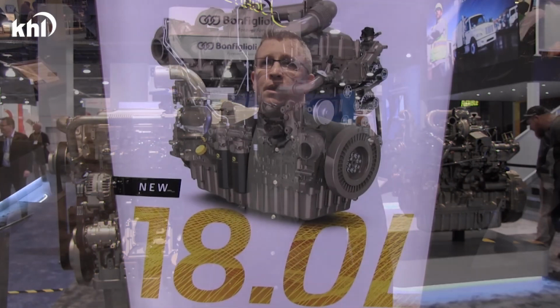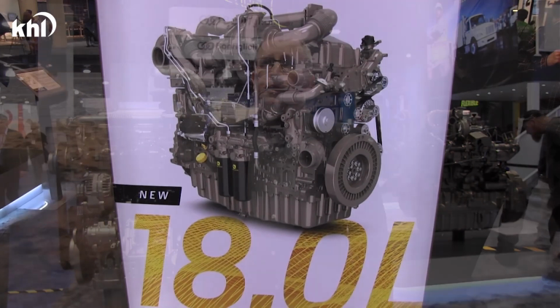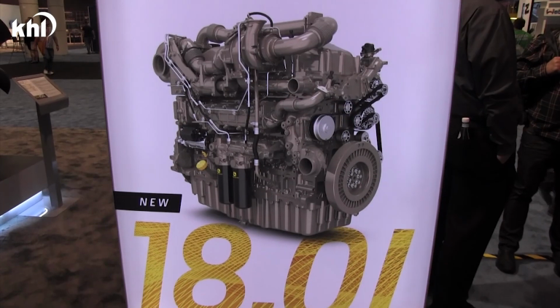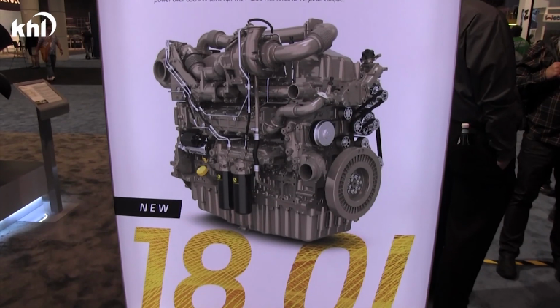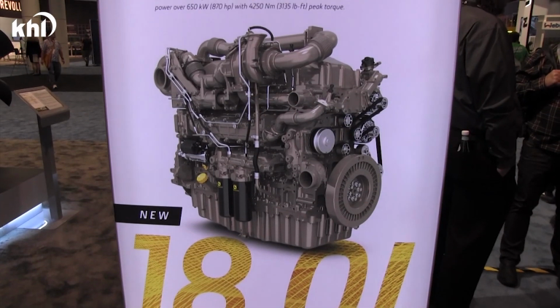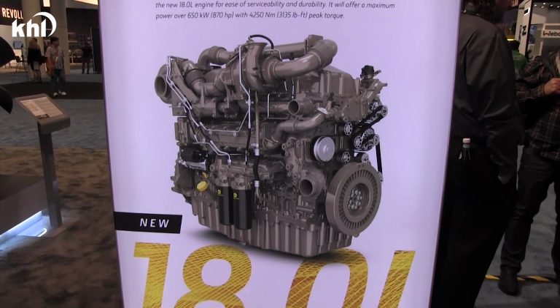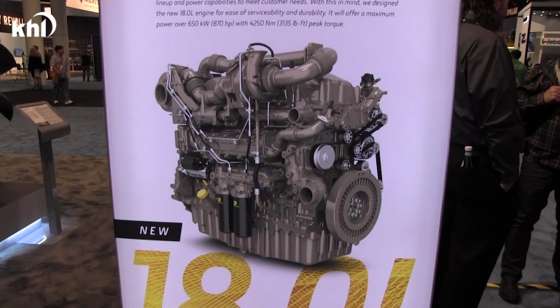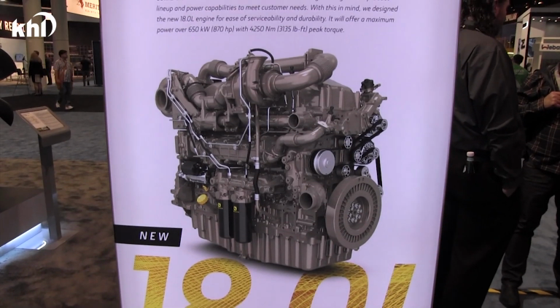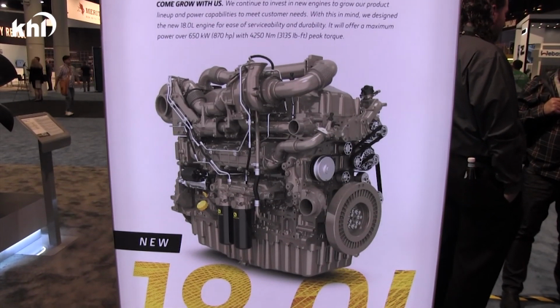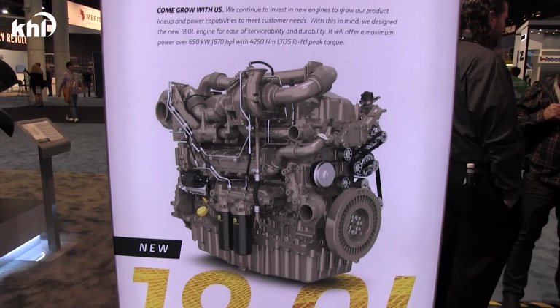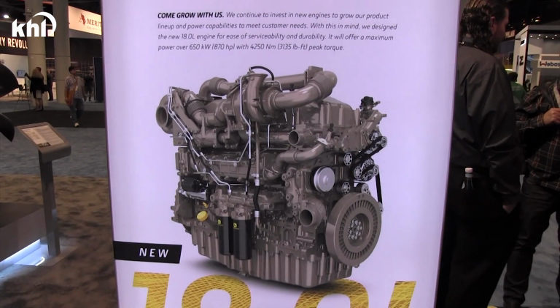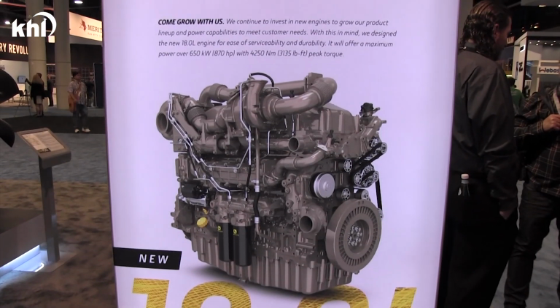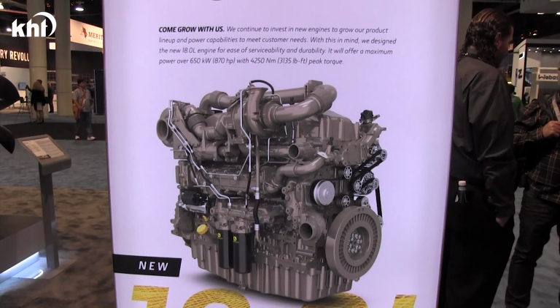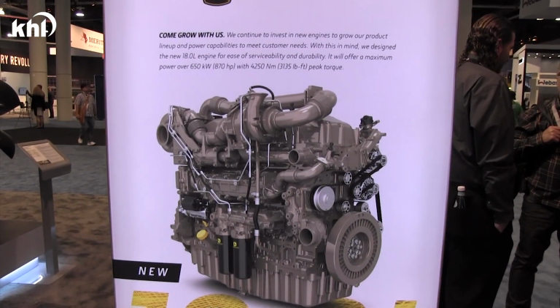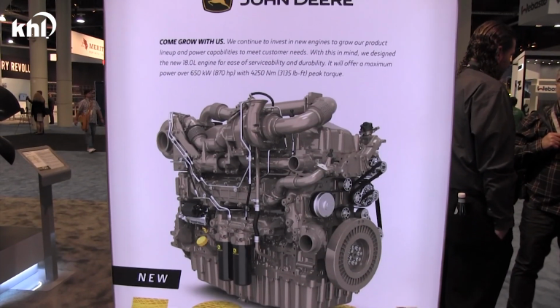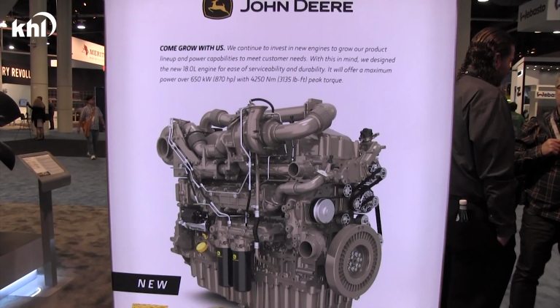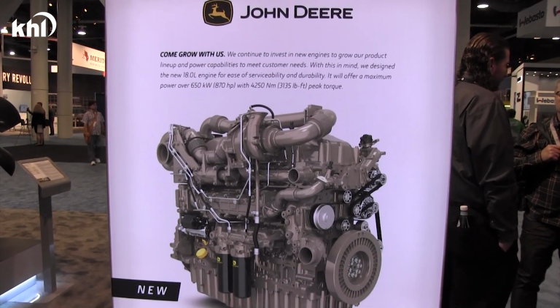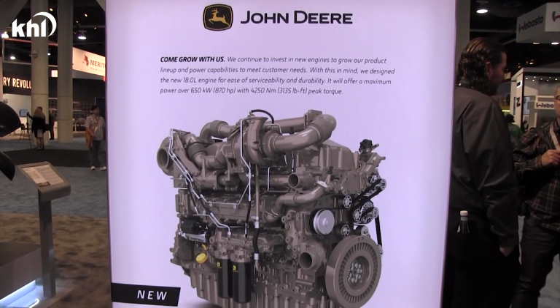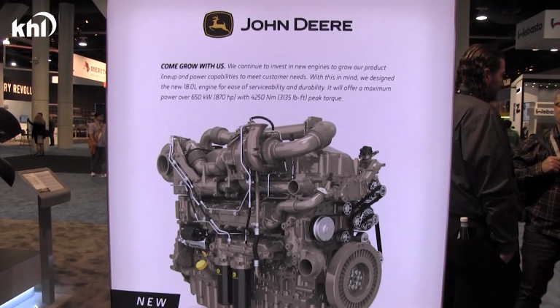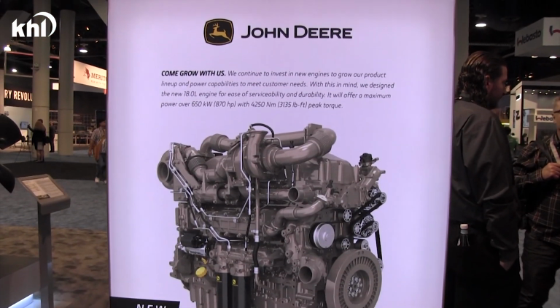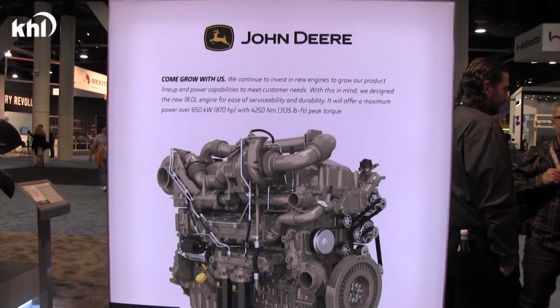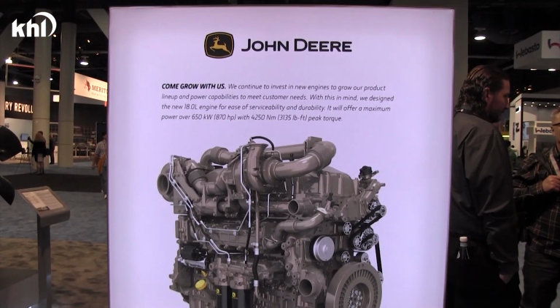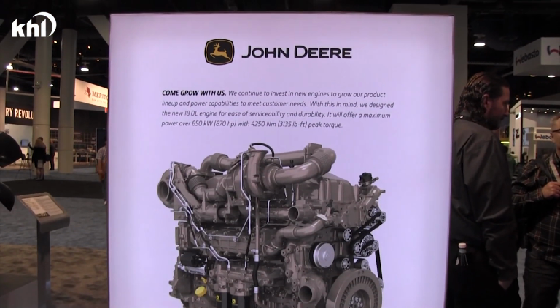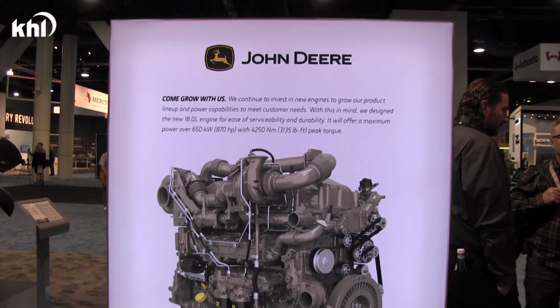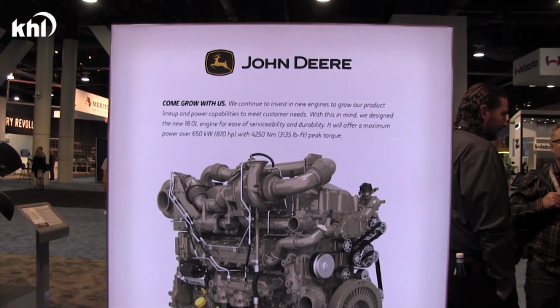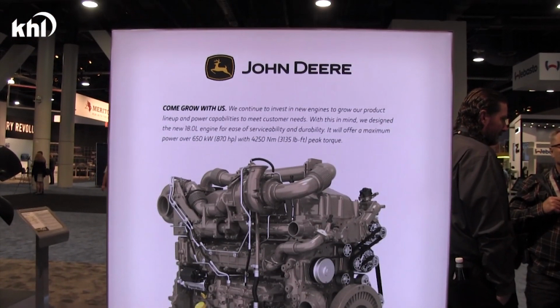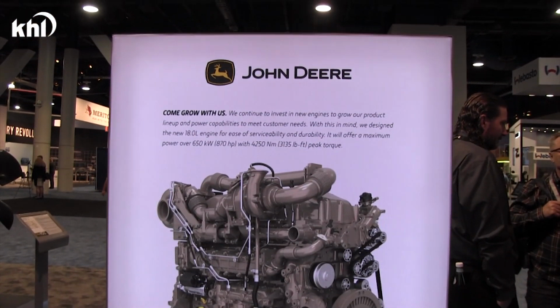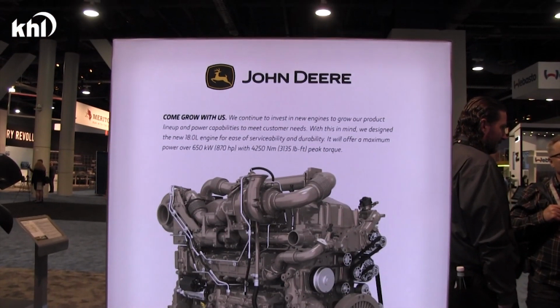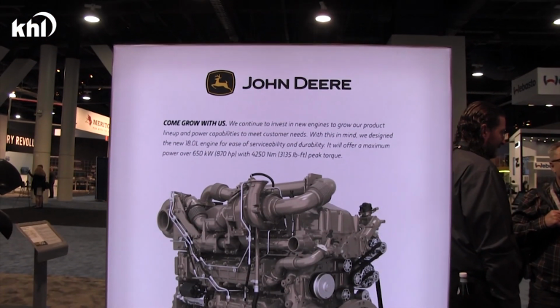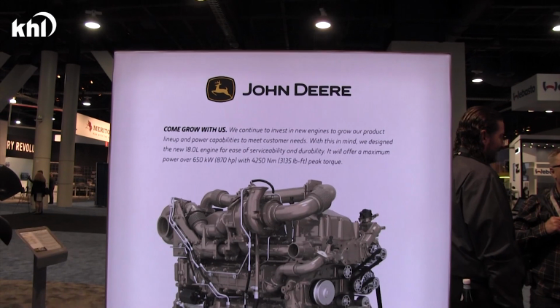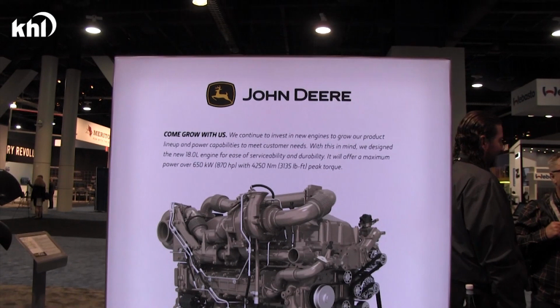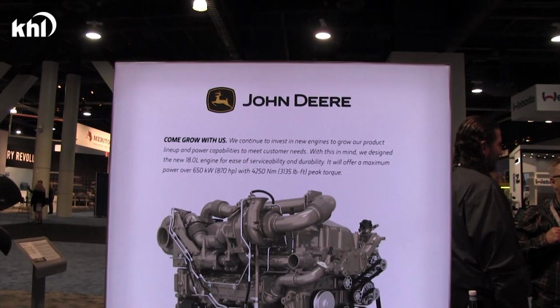The 18-liter will produce over 870 horsepower and will begin production in 2022.